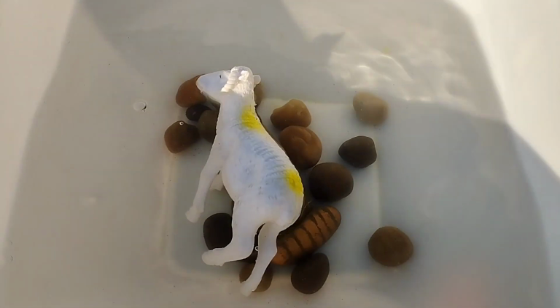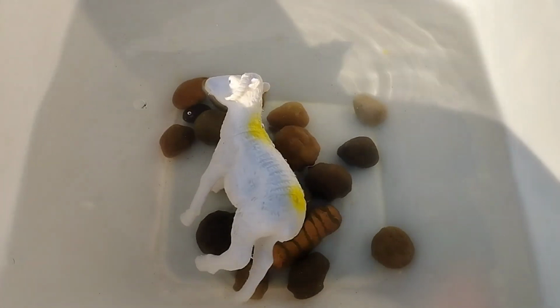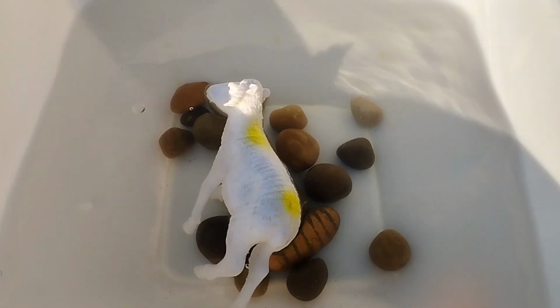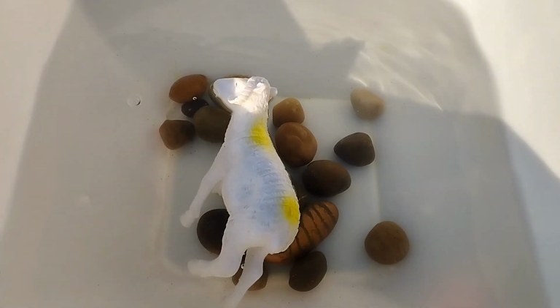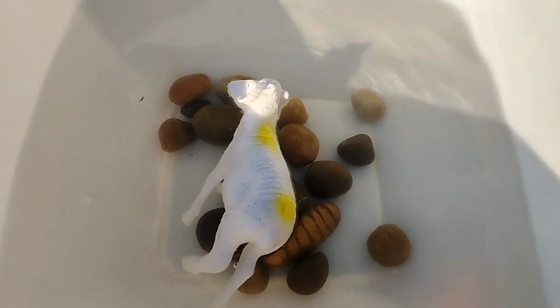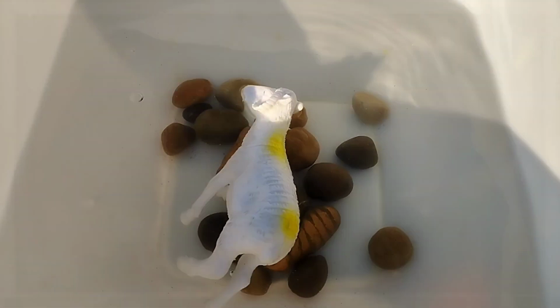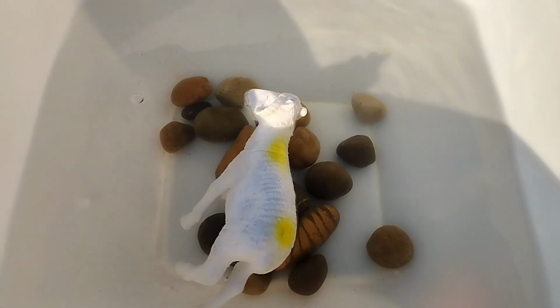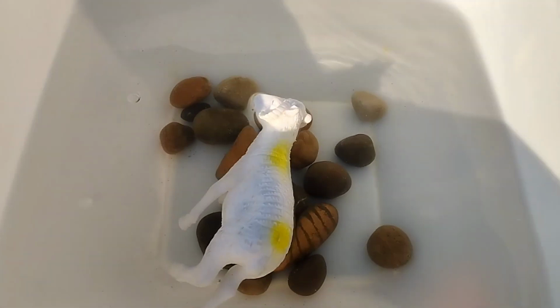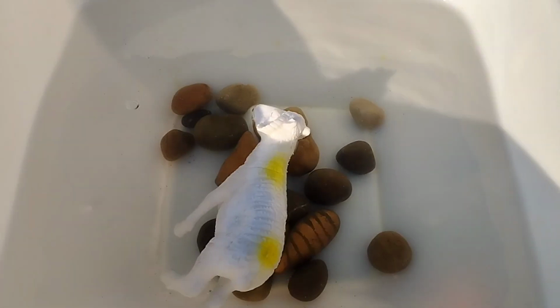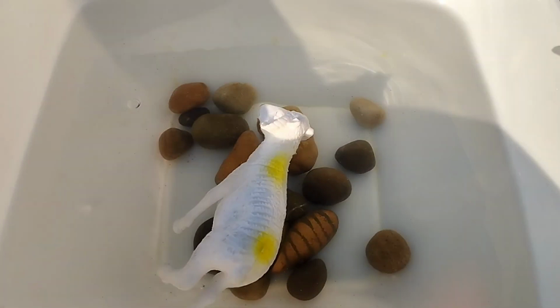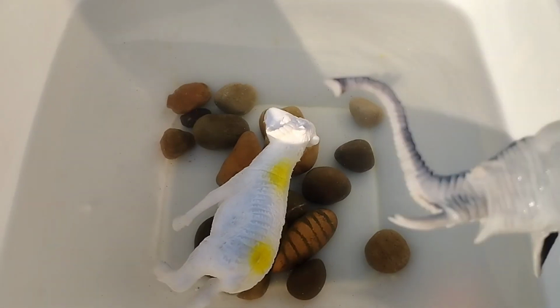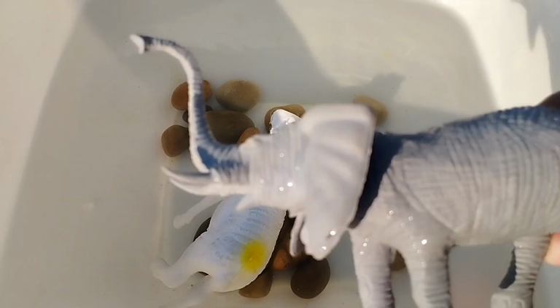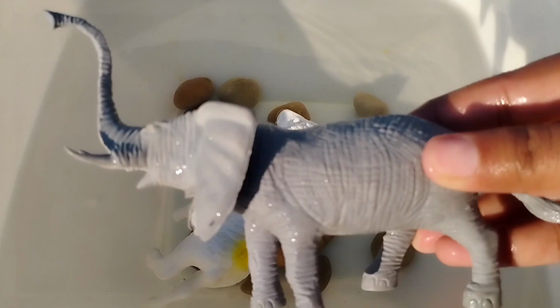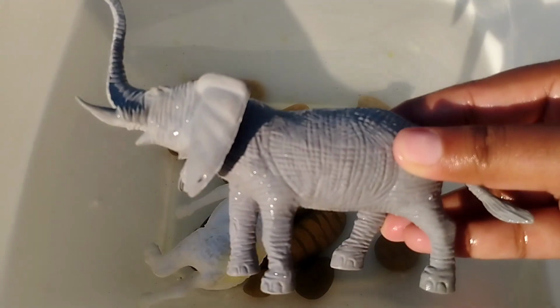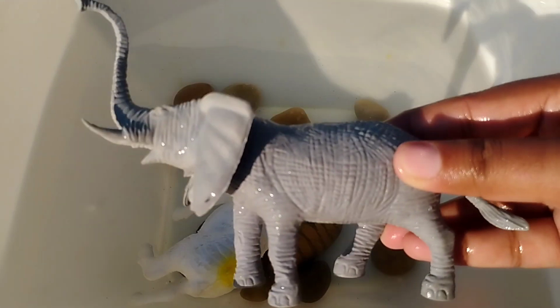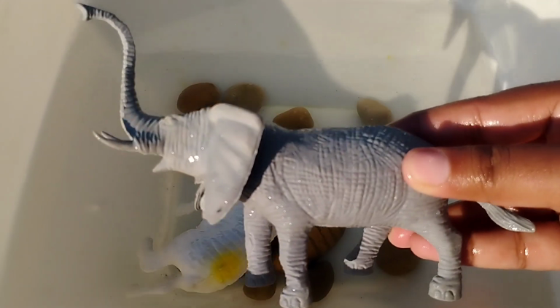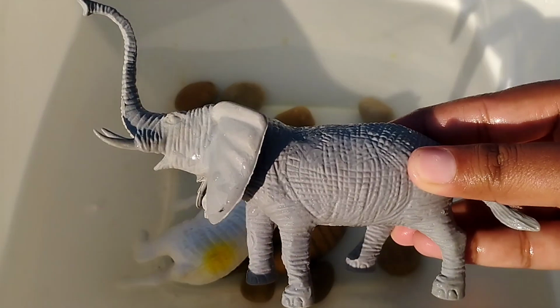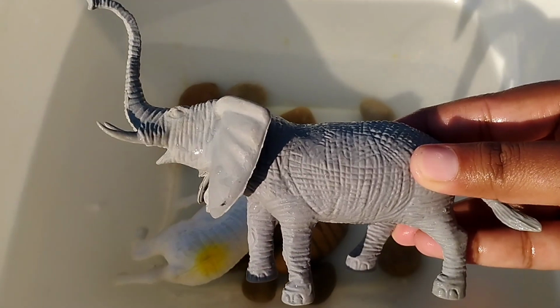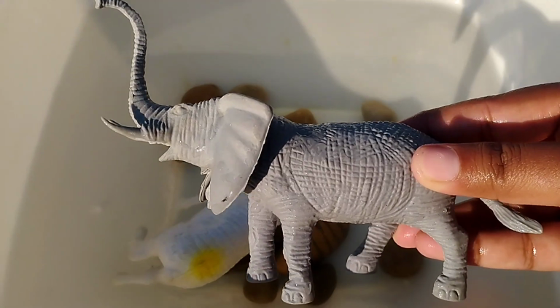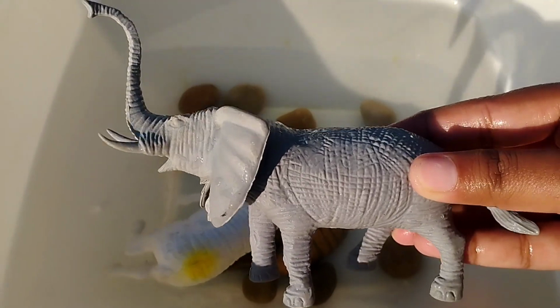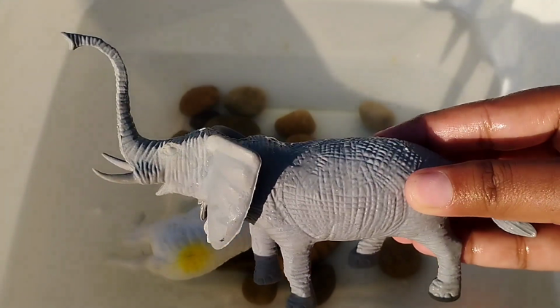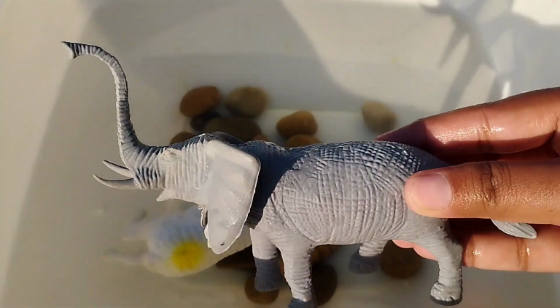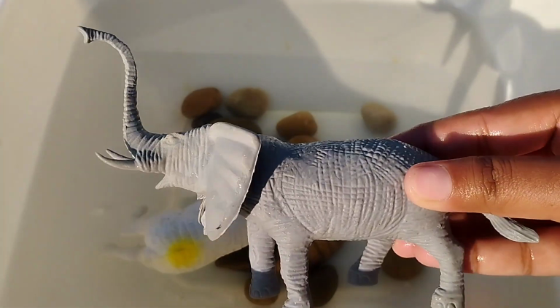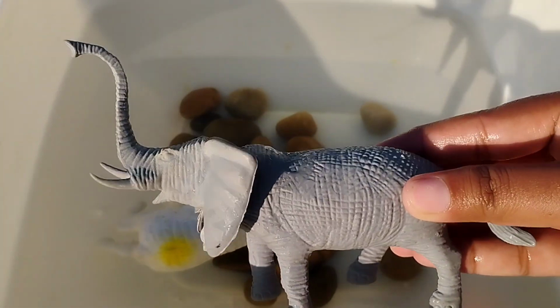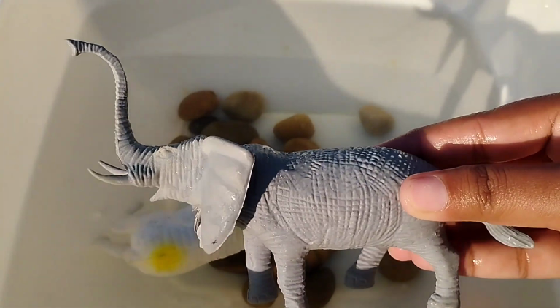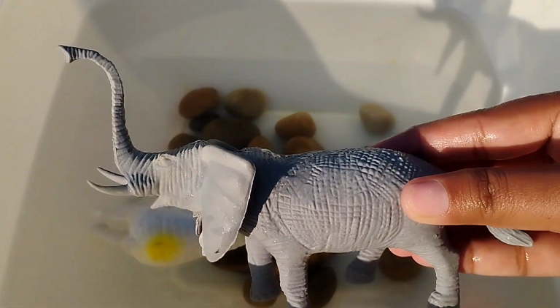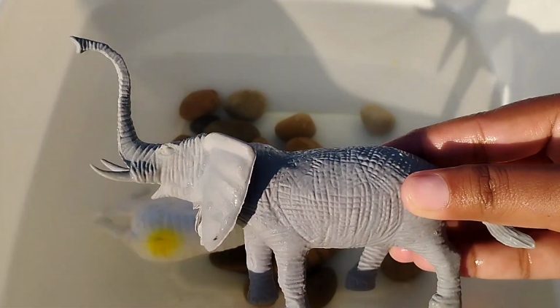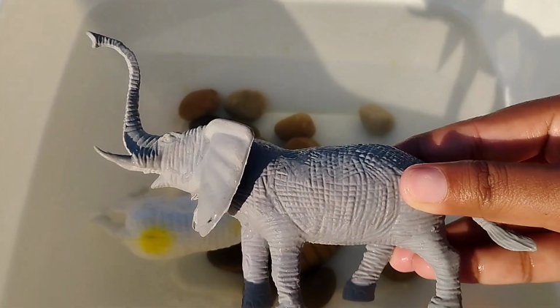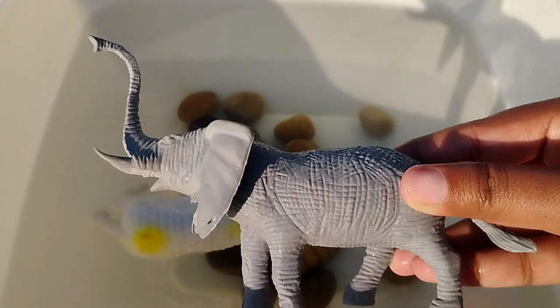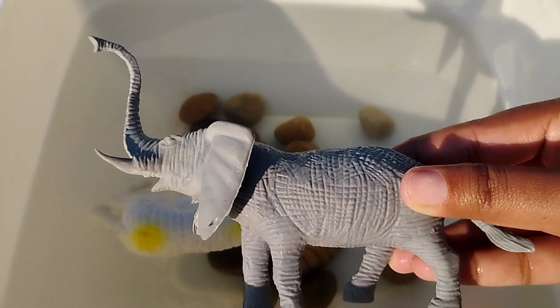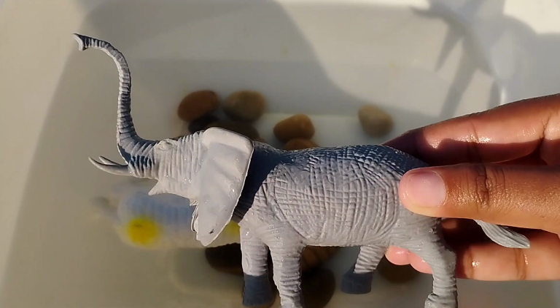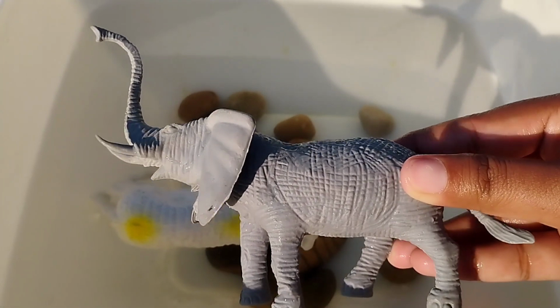The next animal is an elephant. This is an elephant.